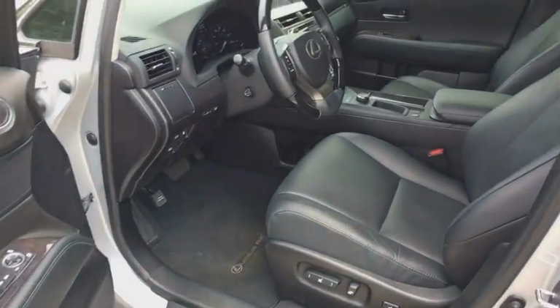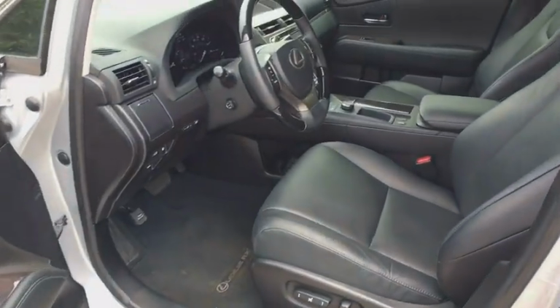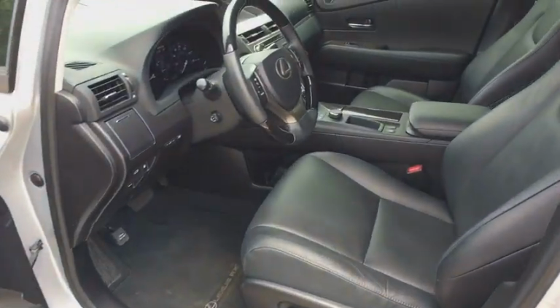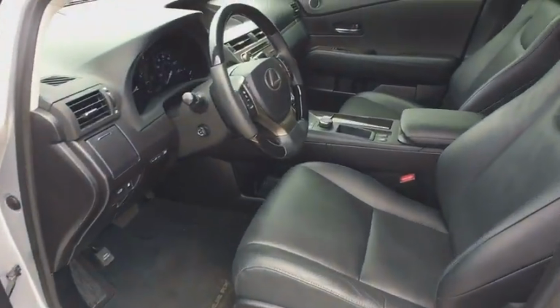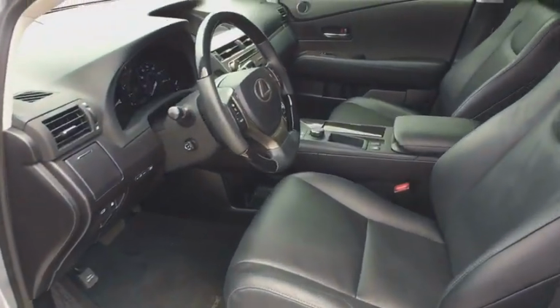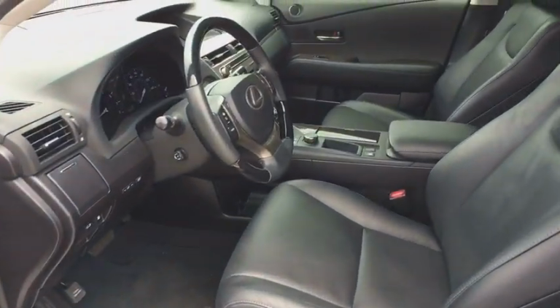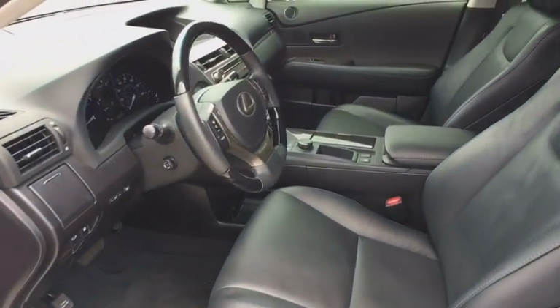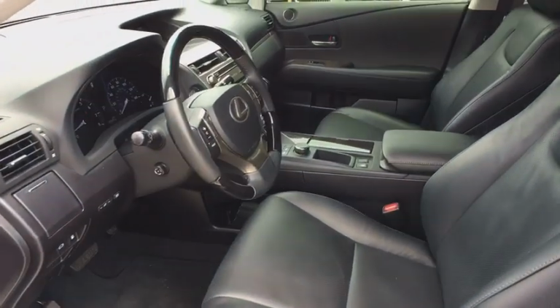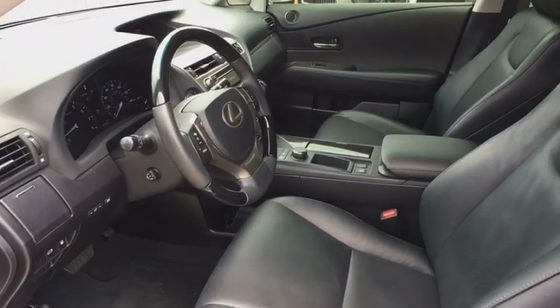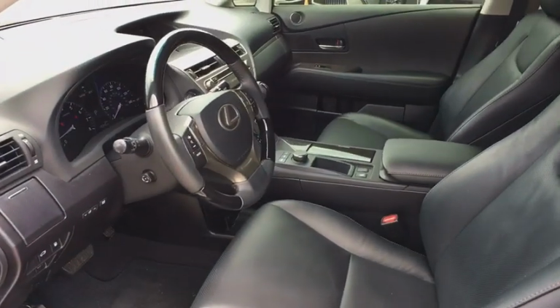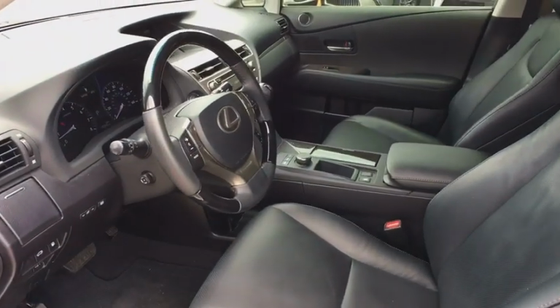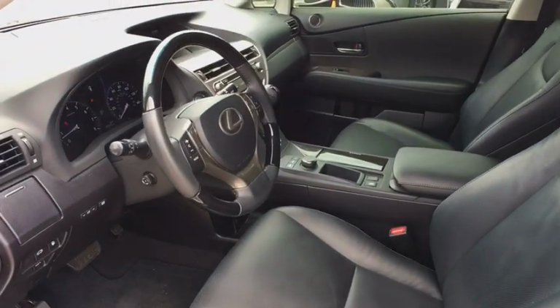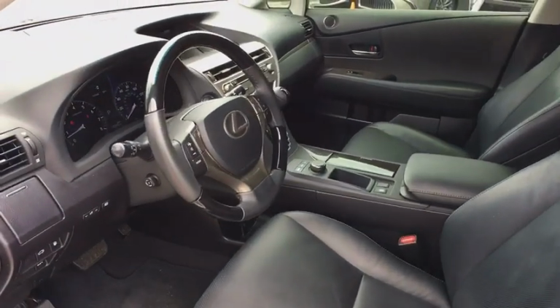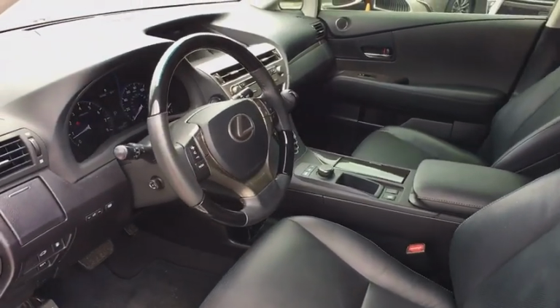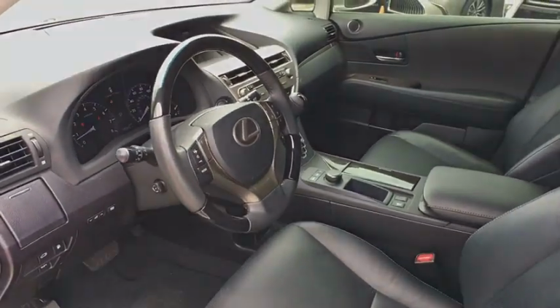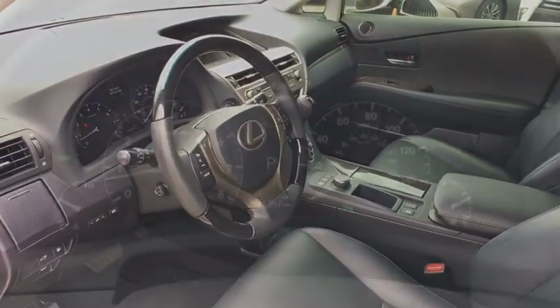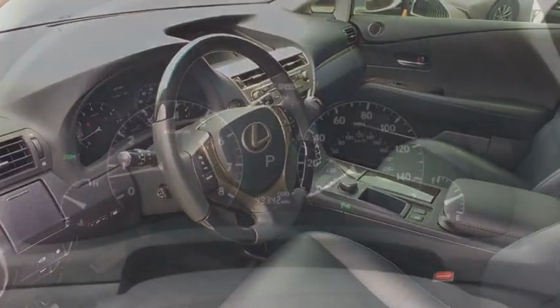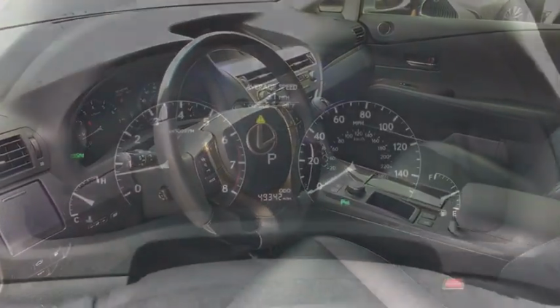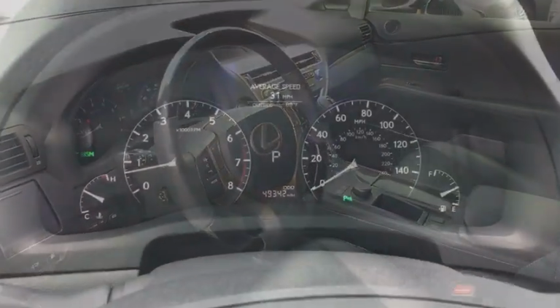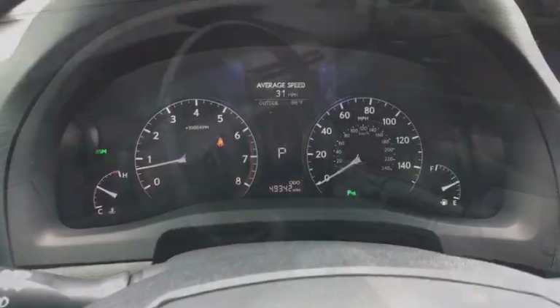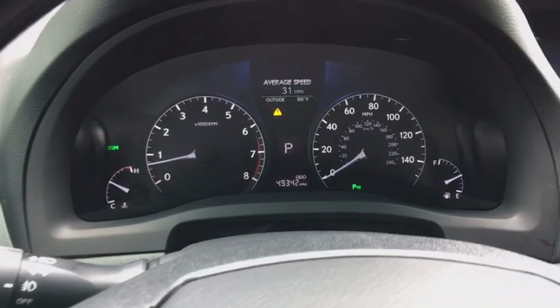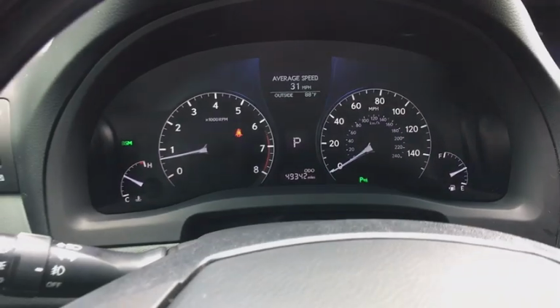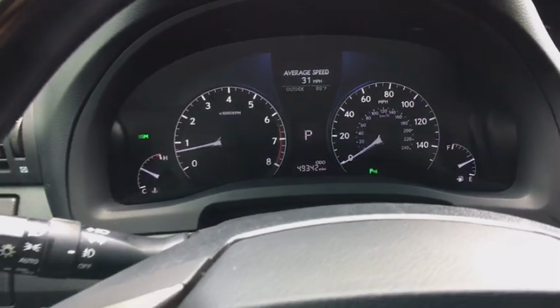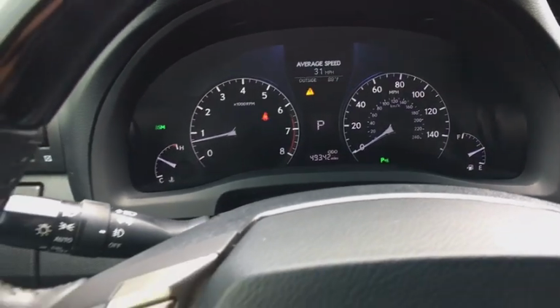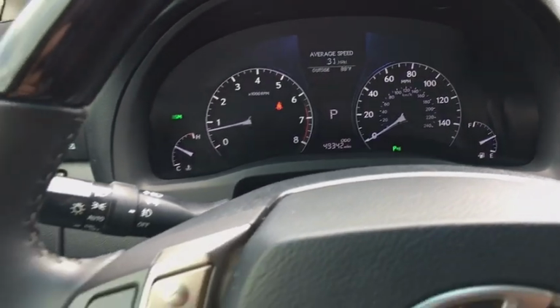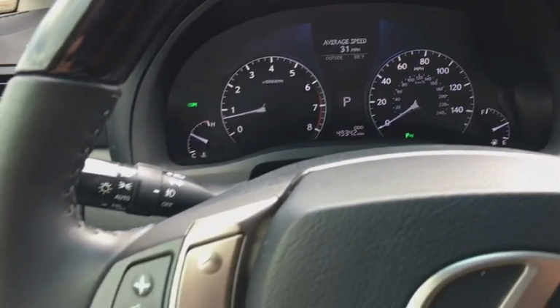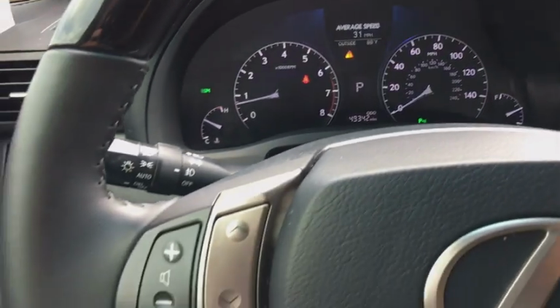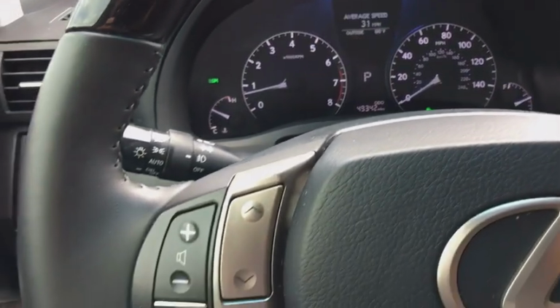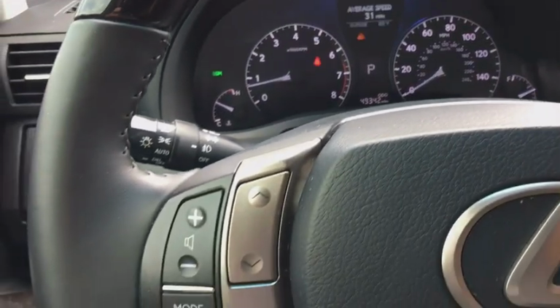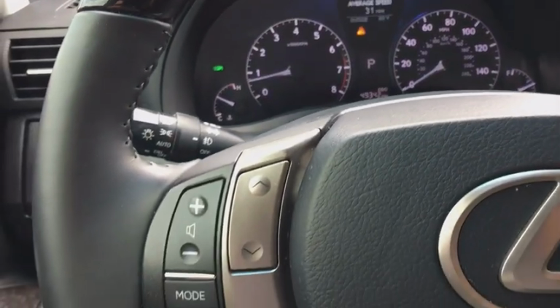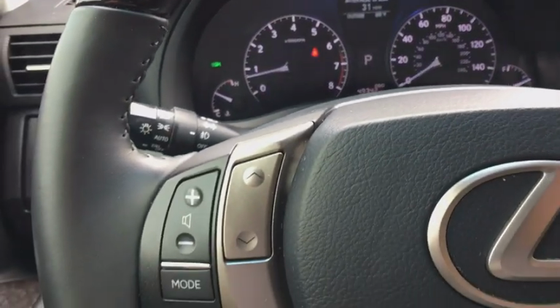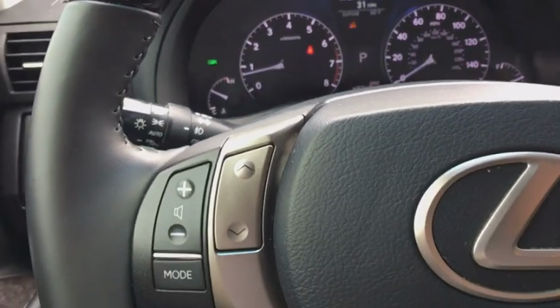Premium sound, center armrest, climate control, clock, fog lights, security system.